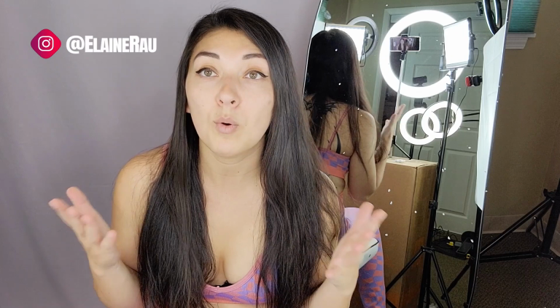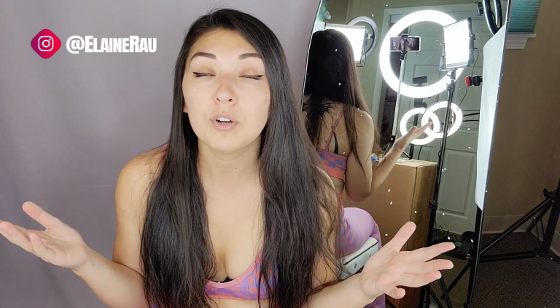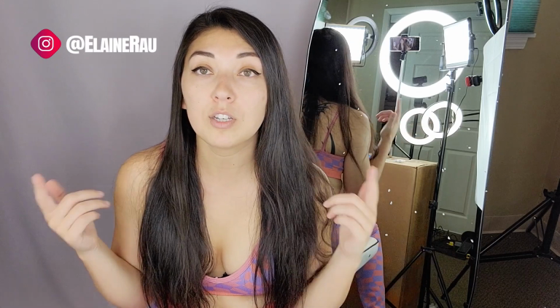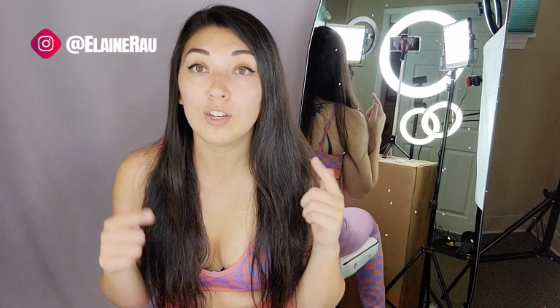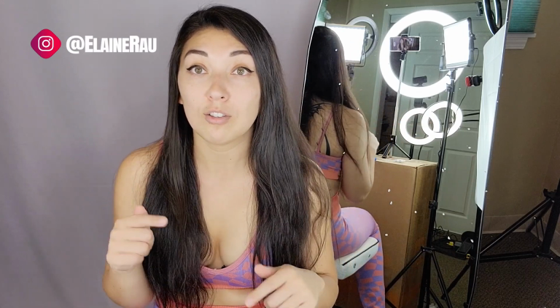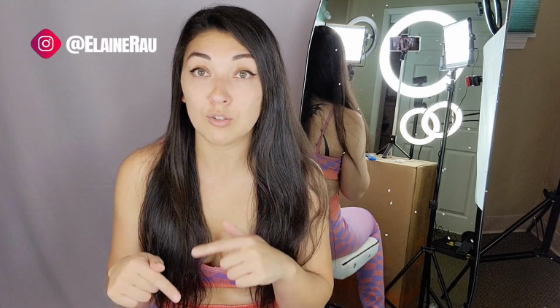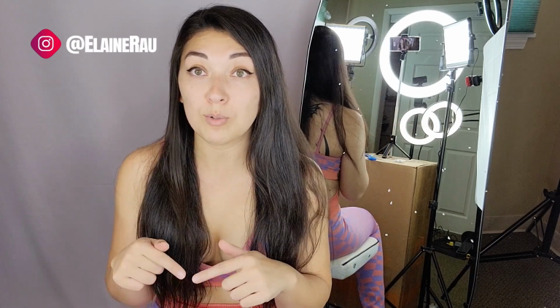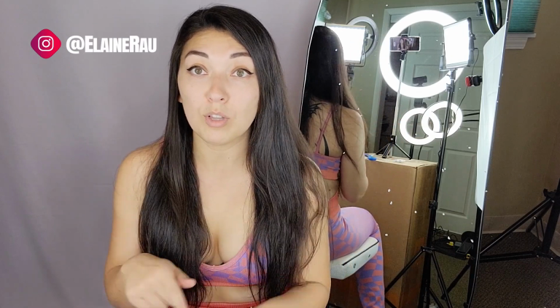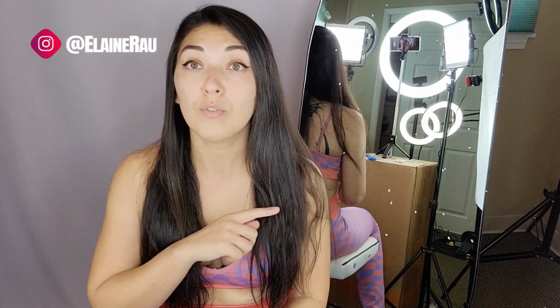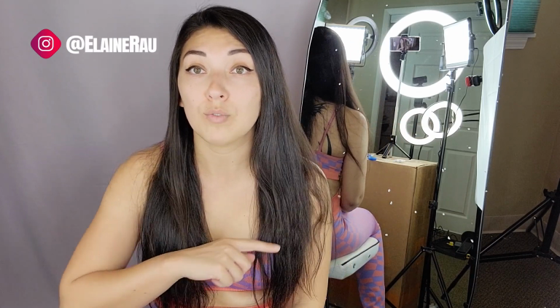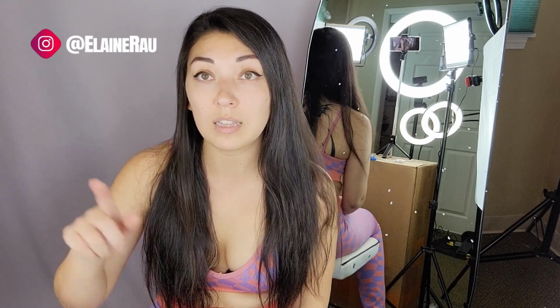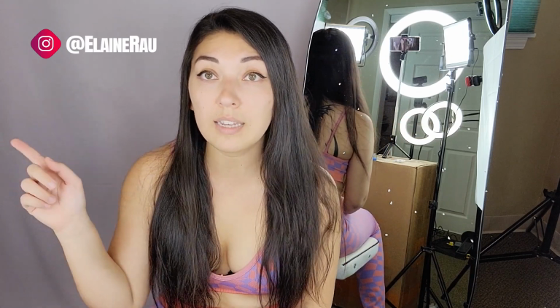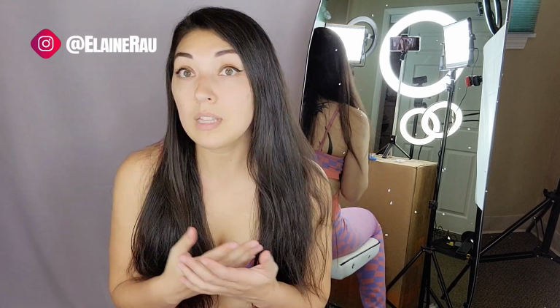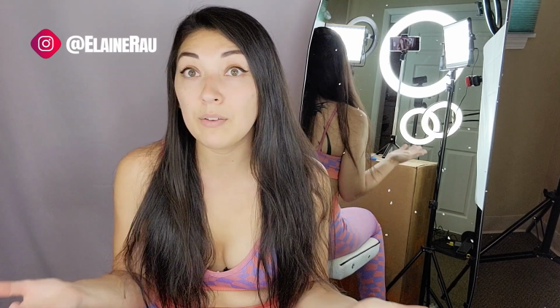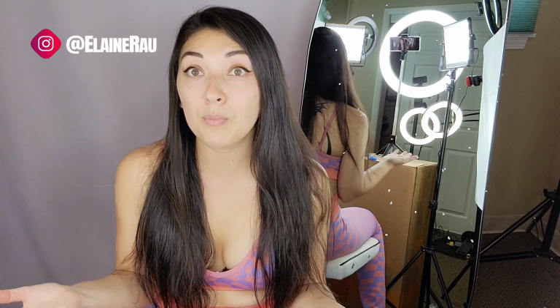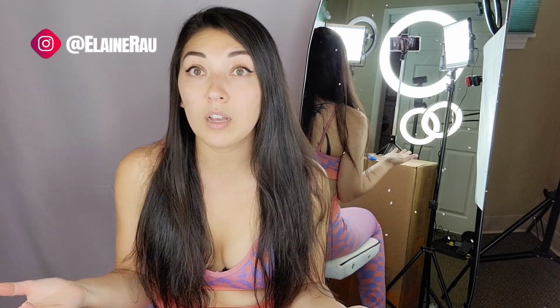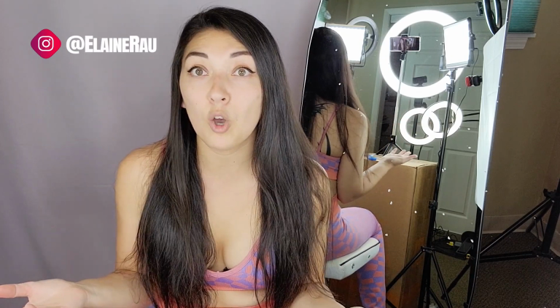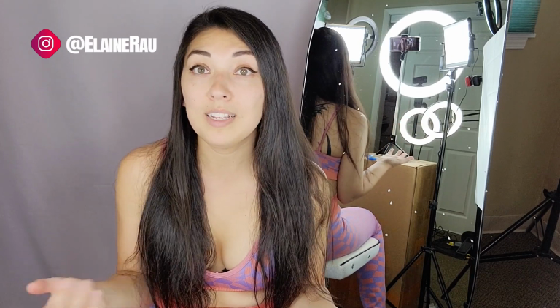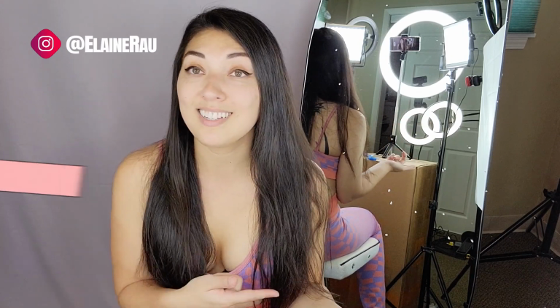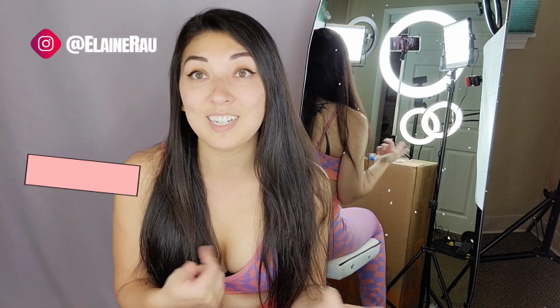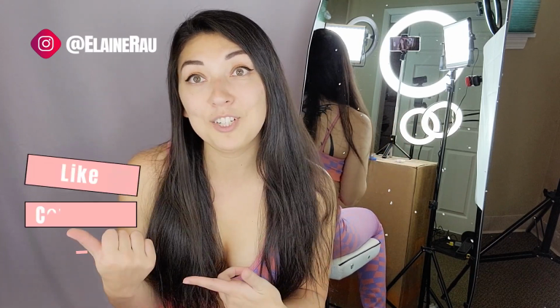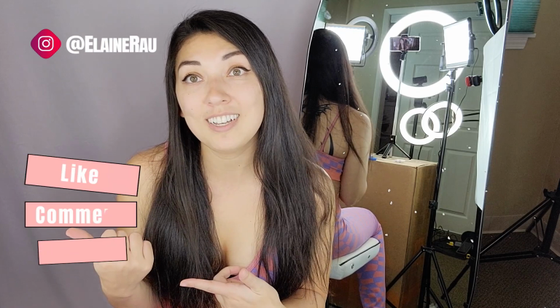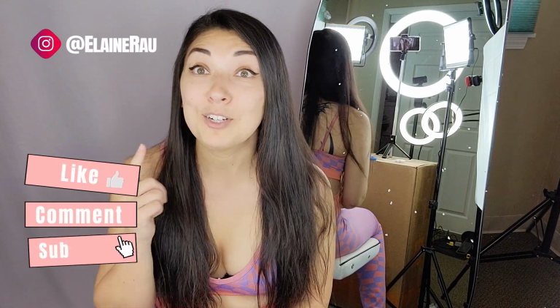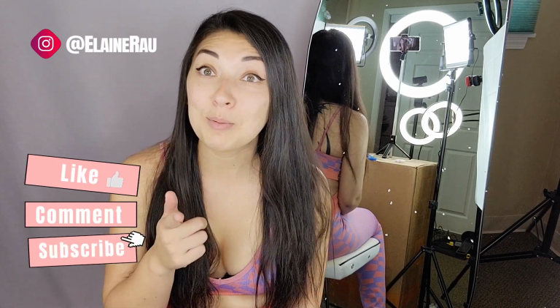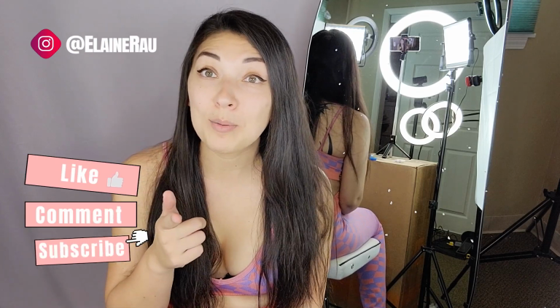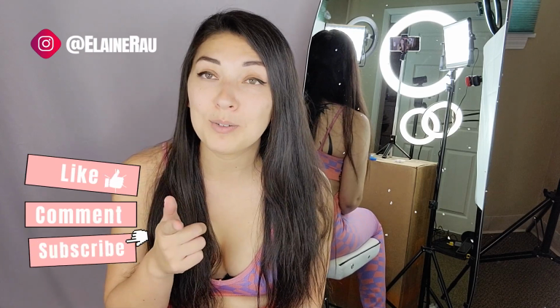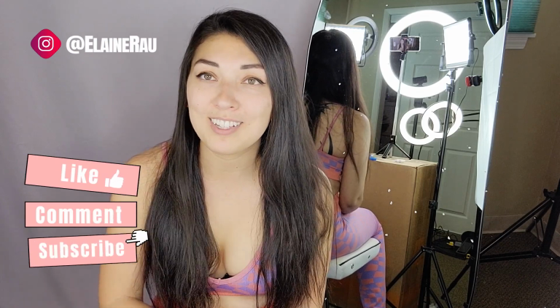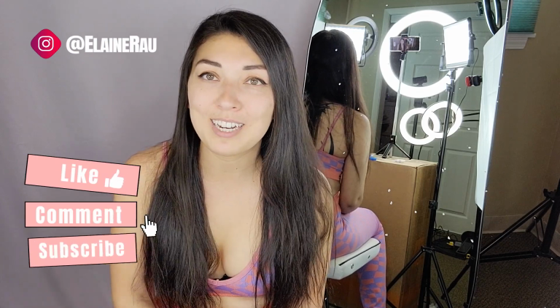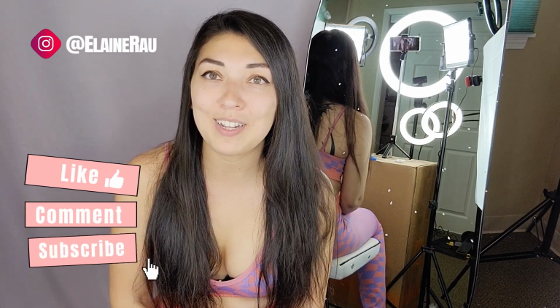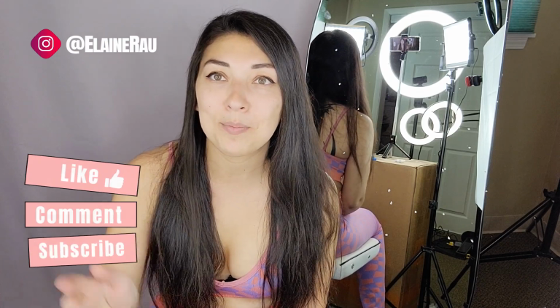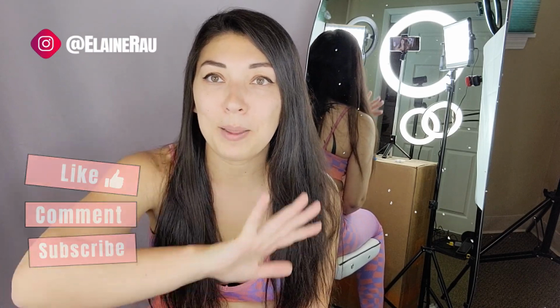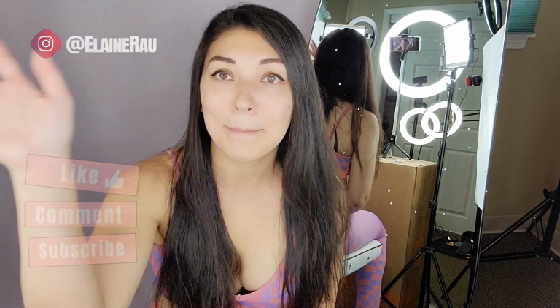If you want to purchase it, go ahead and check out the description below for the direct link. If you like product unboxings, continue watching and make sure to subscribe. I'll see you in the next video — bye!